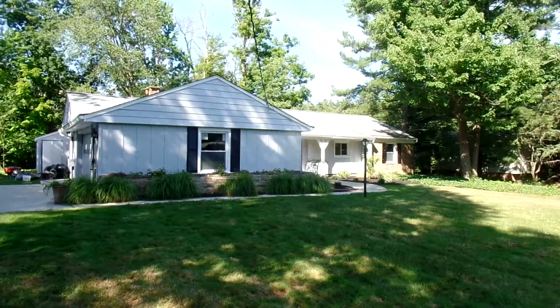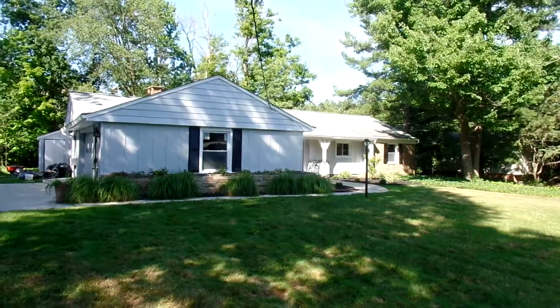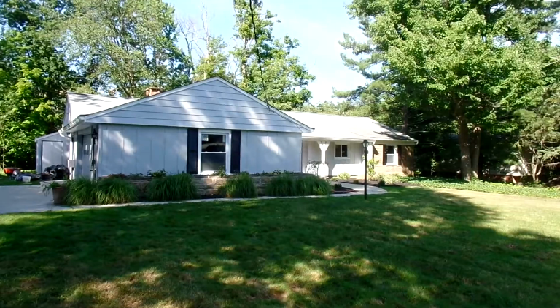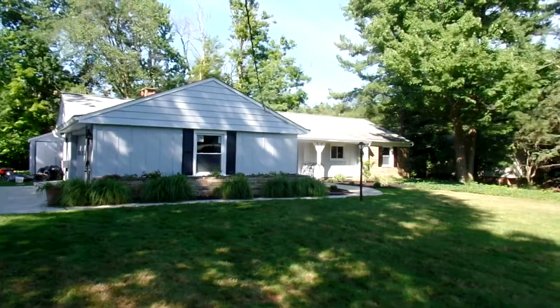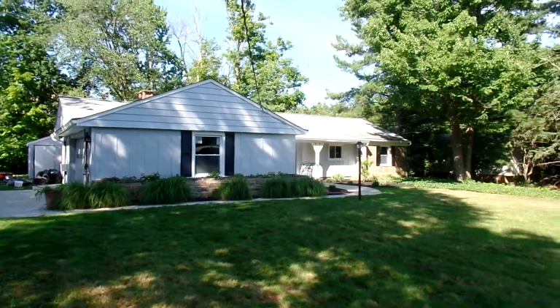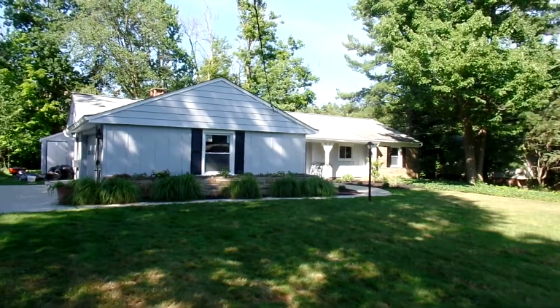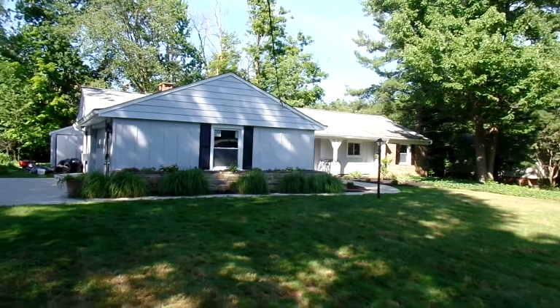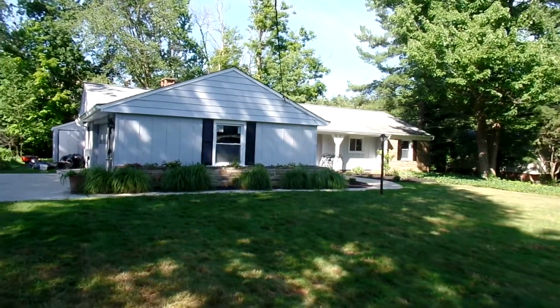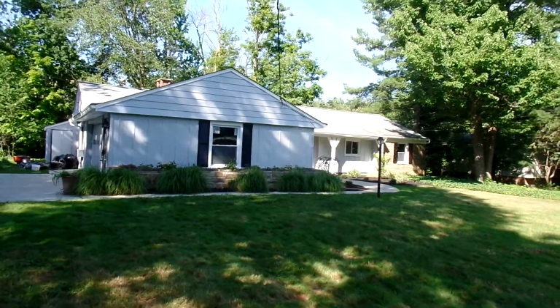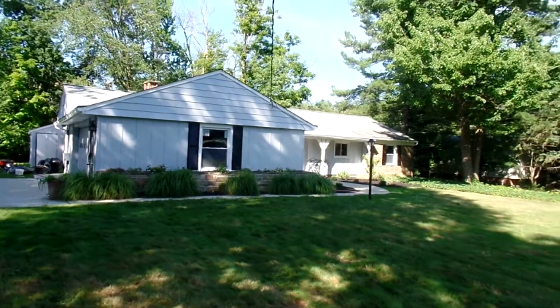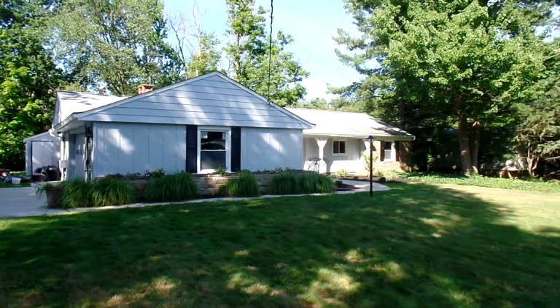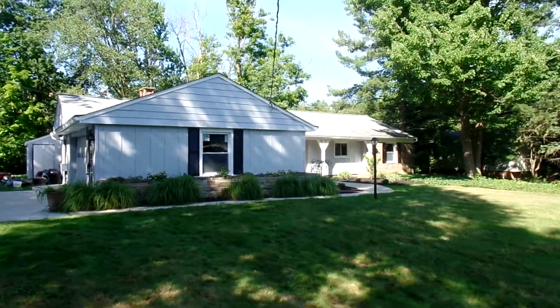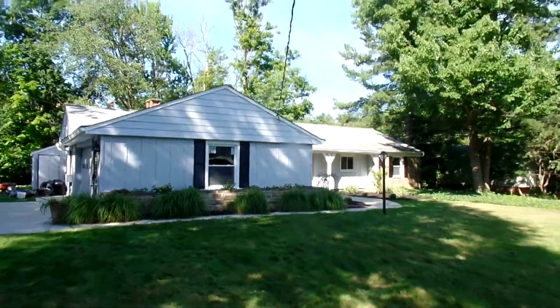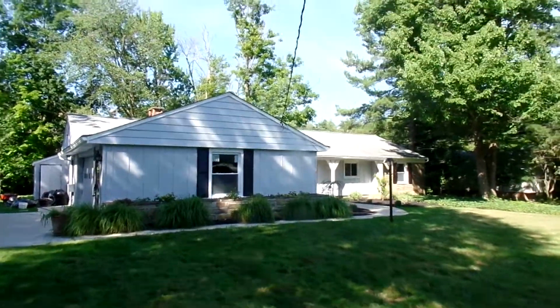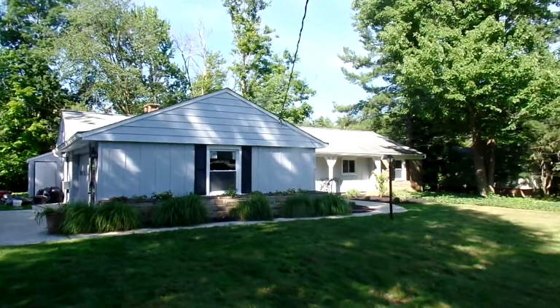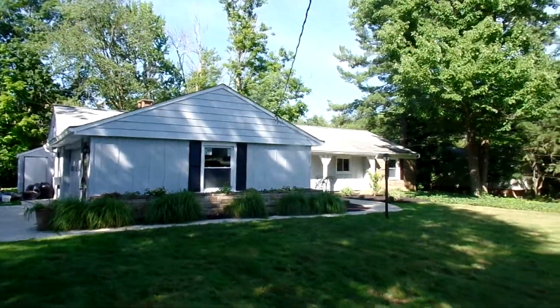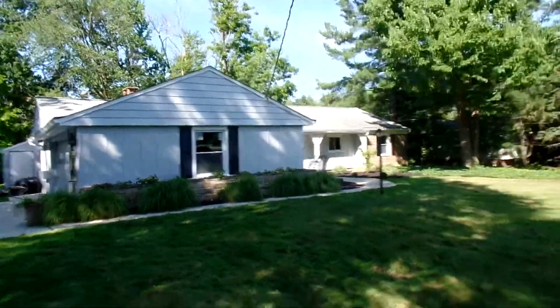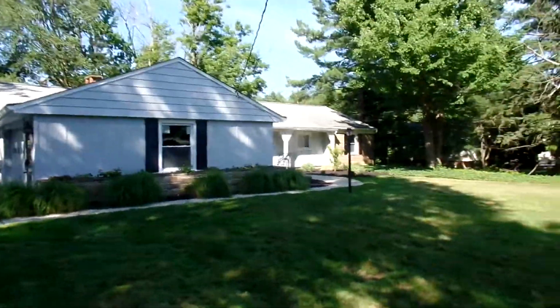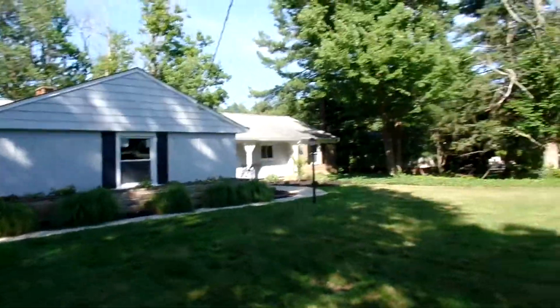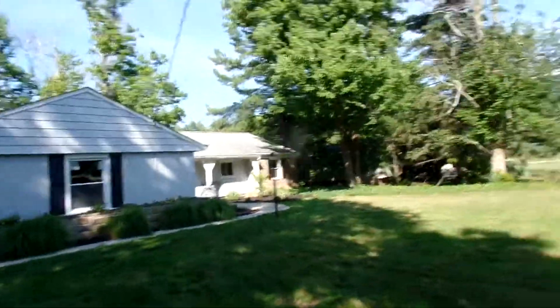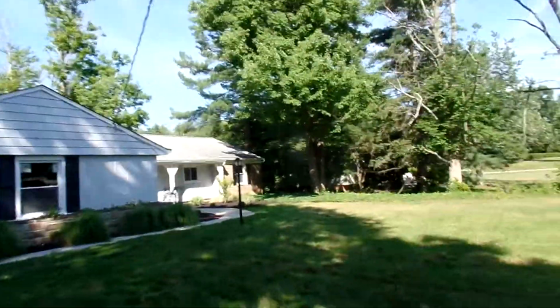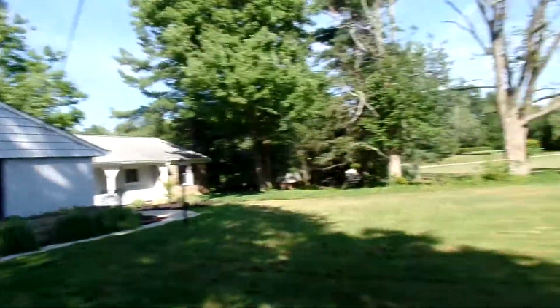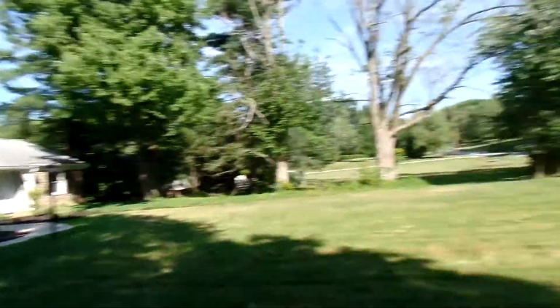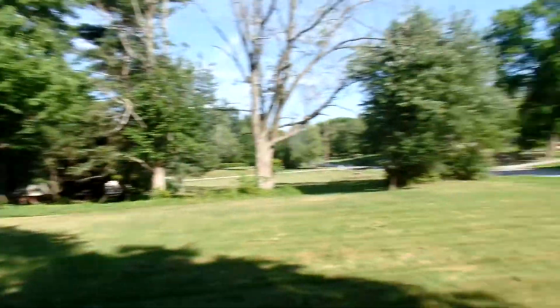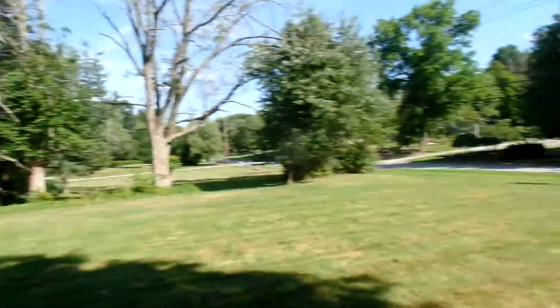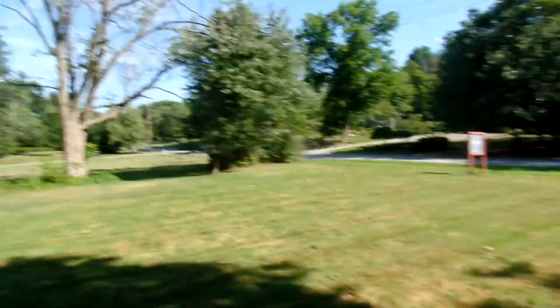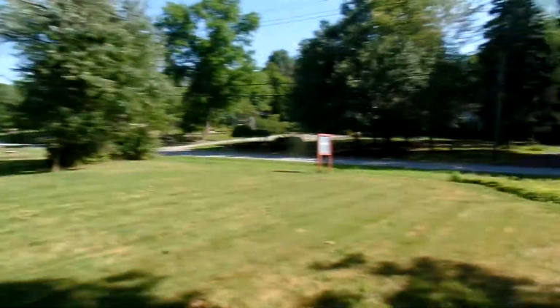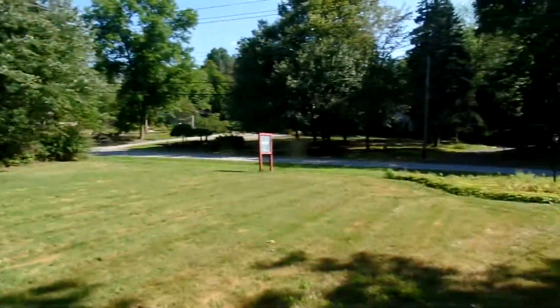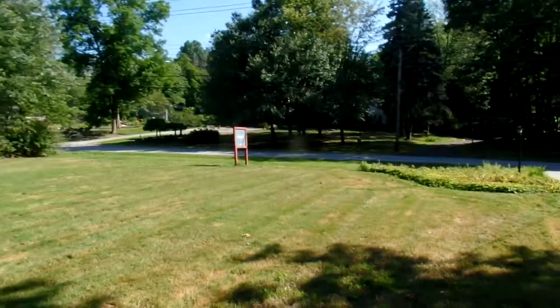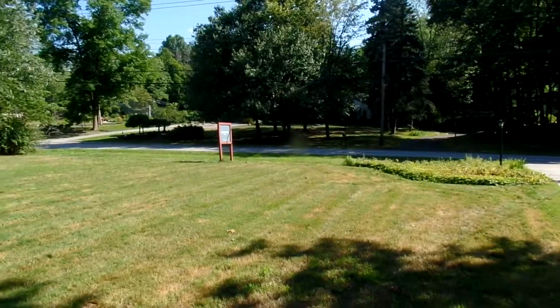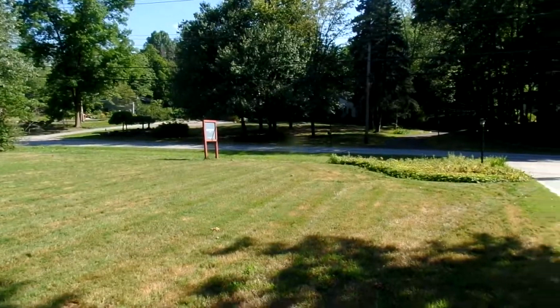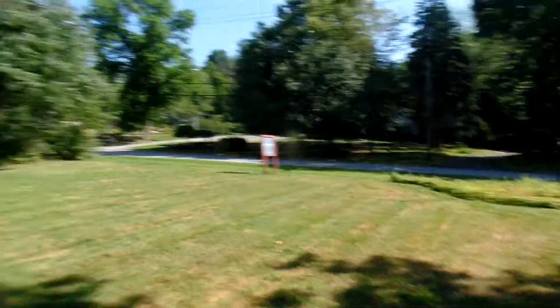Brett with EXP Realty. I want to give you another video on the Pepper Pike house. It's going to be going on the market early next week, Monday.